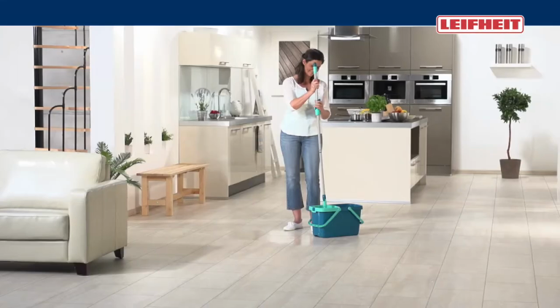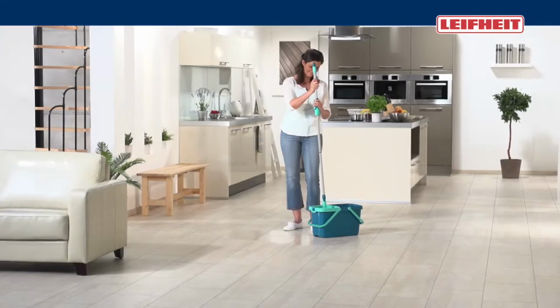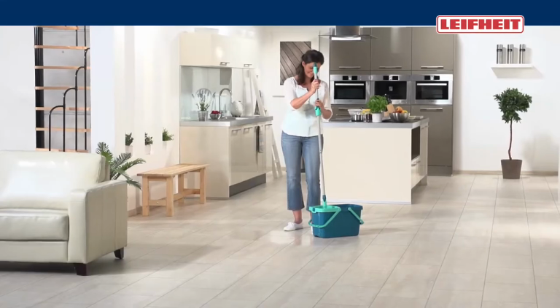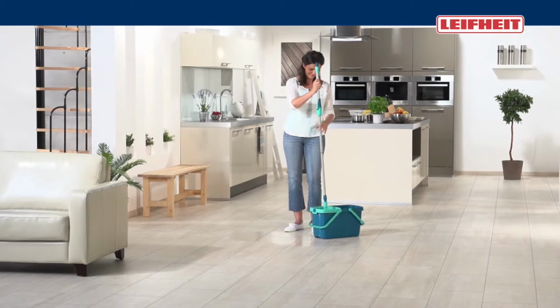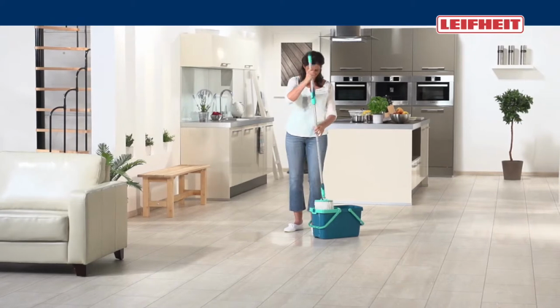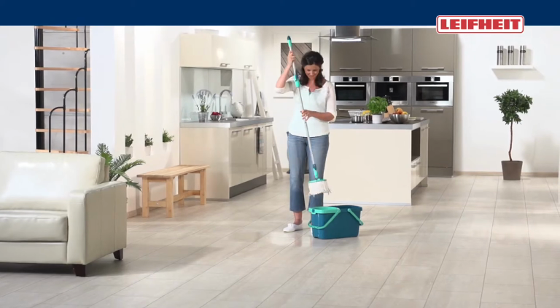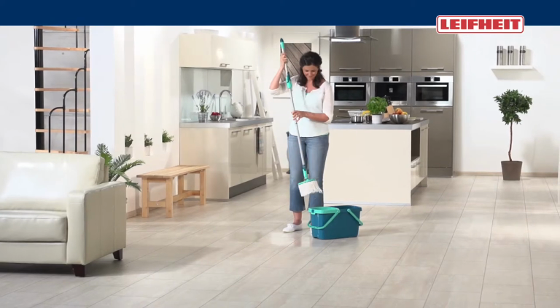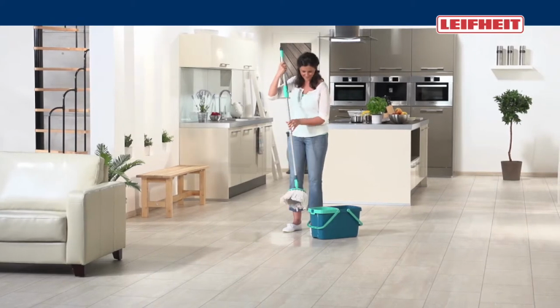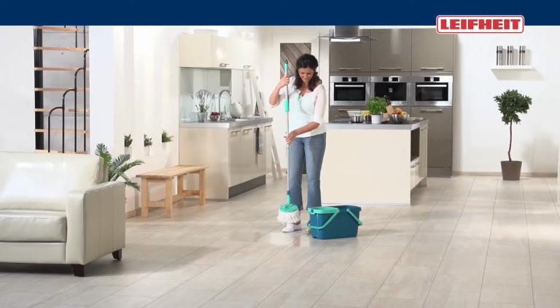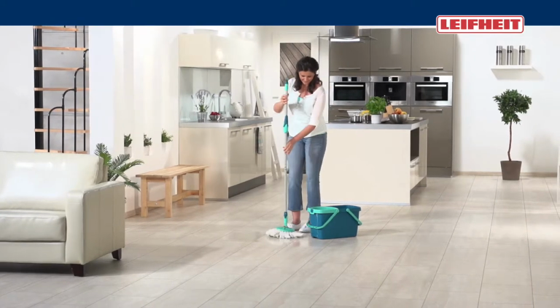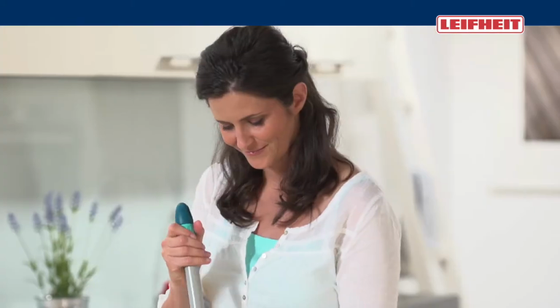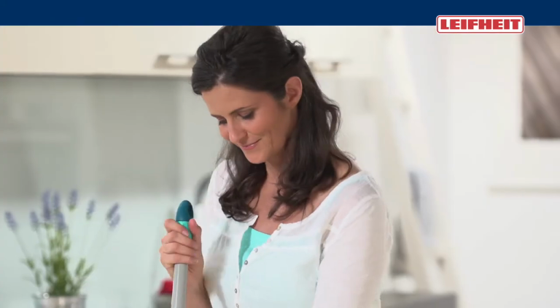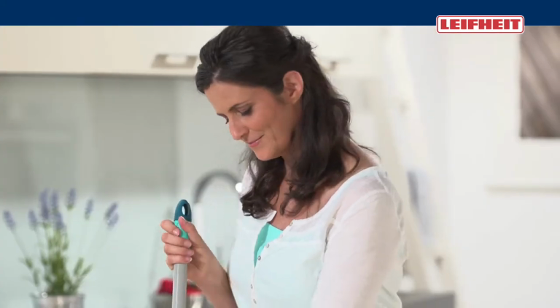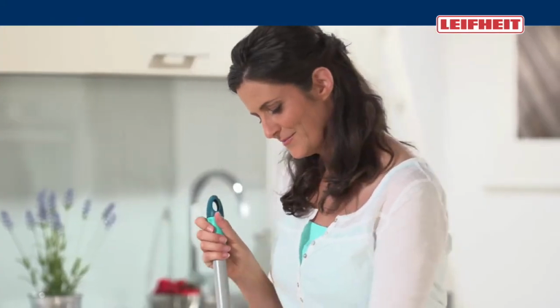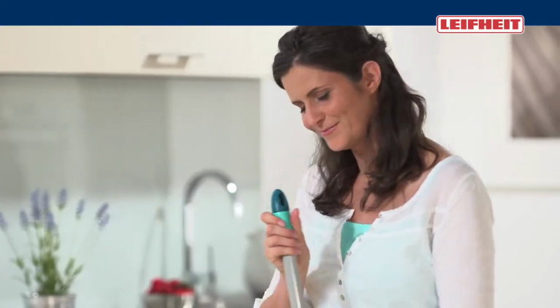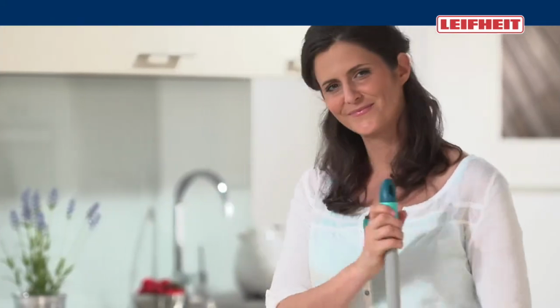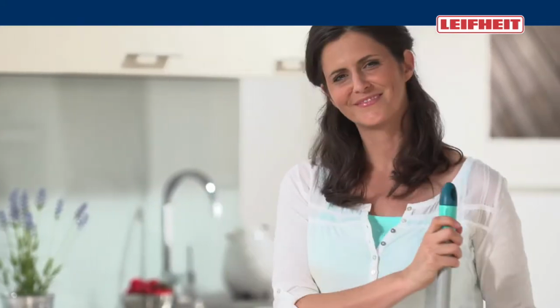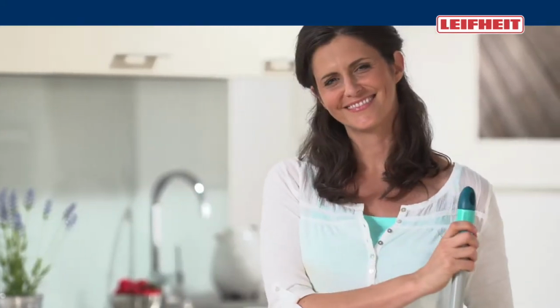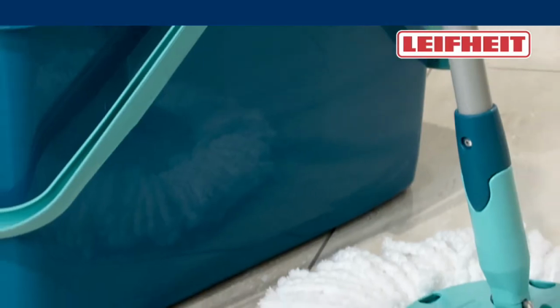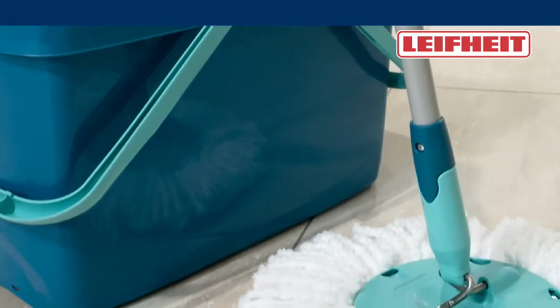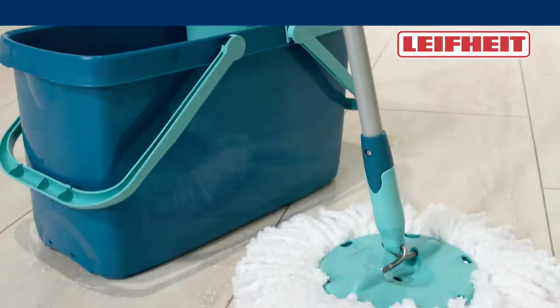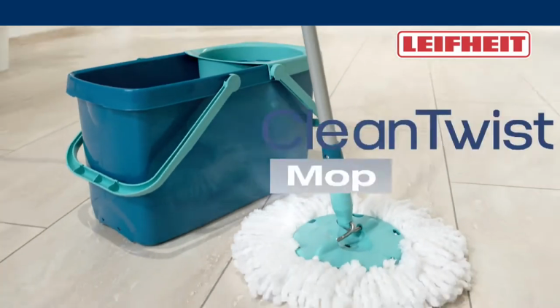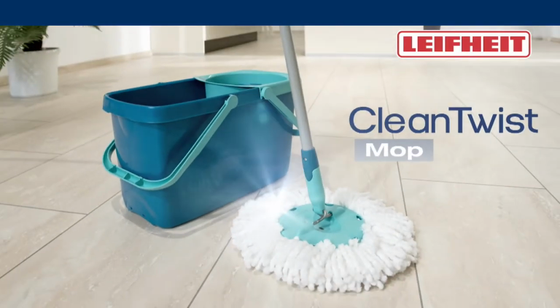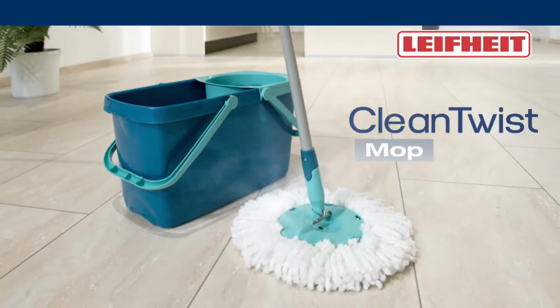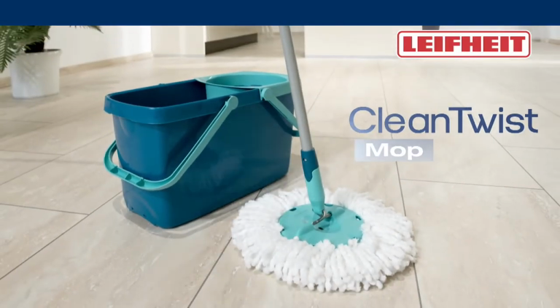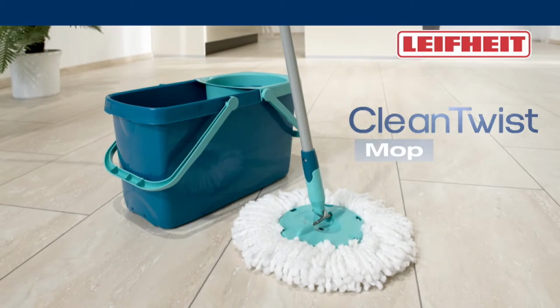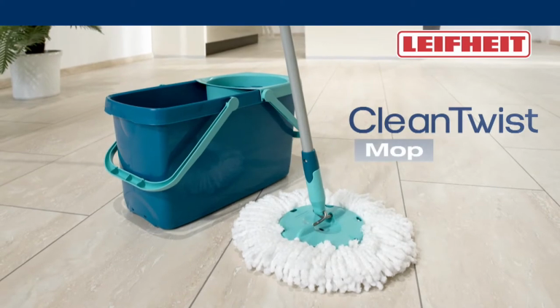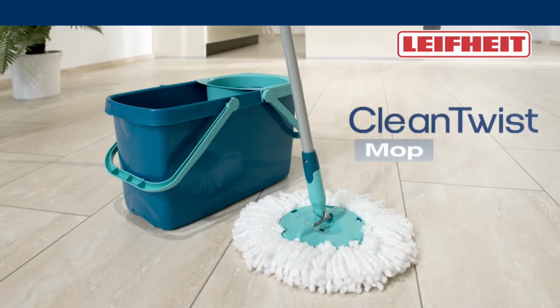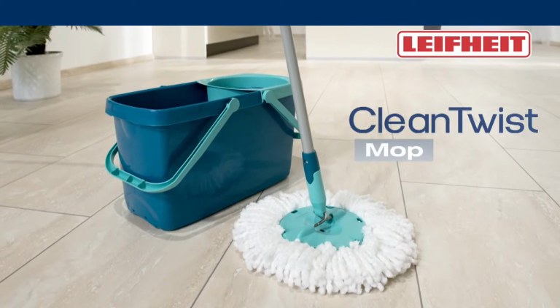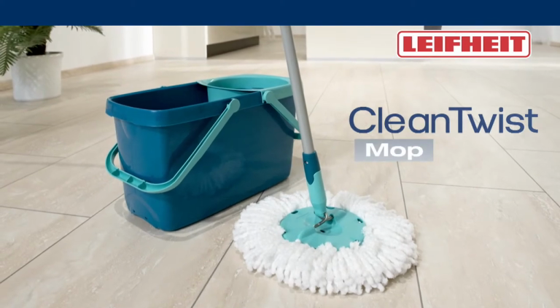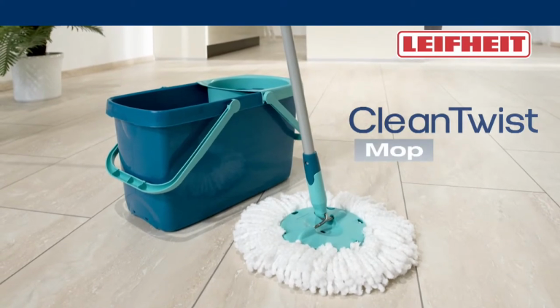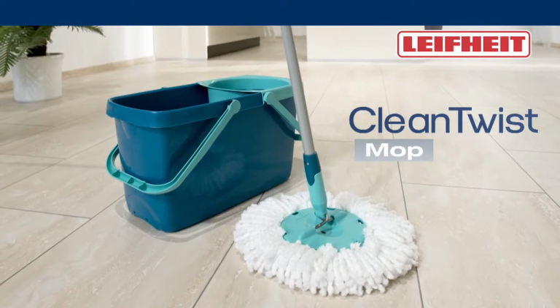No hands in the dirty water. No laborious pressing. The Leifheit Clean Twist Mop. I trust in Leifheit.